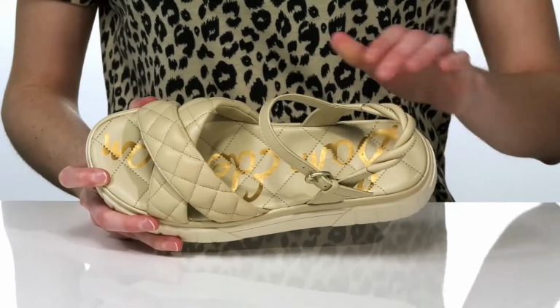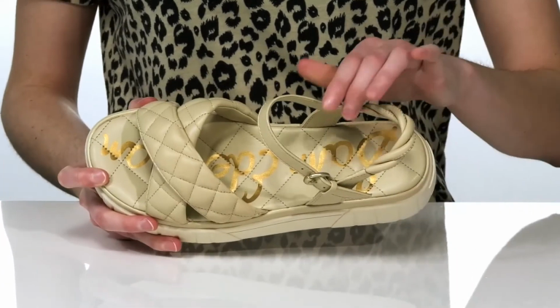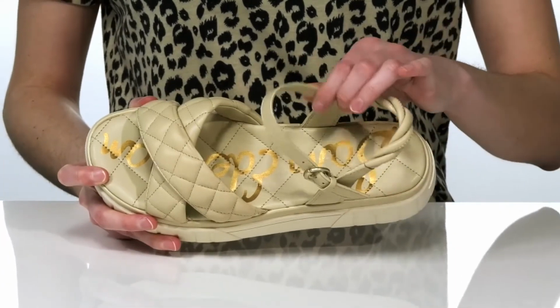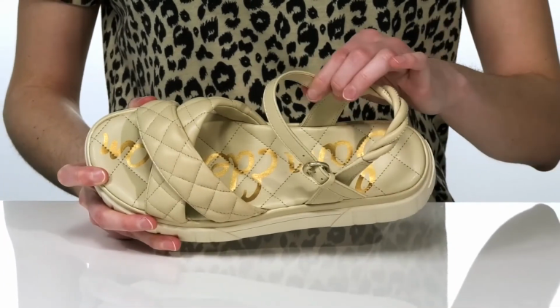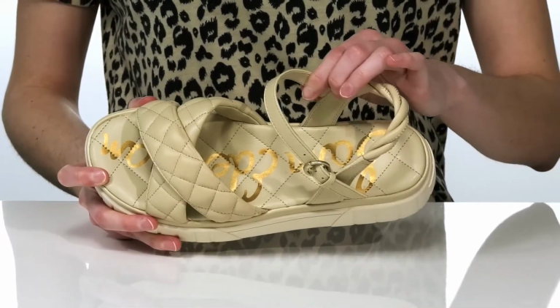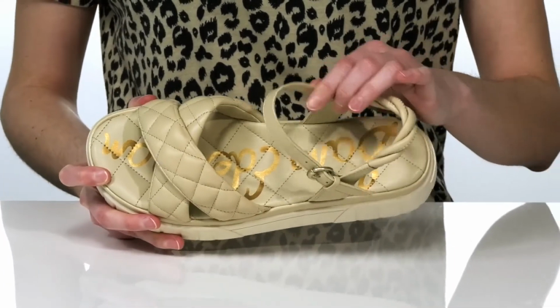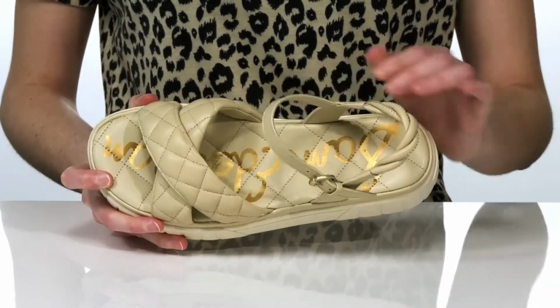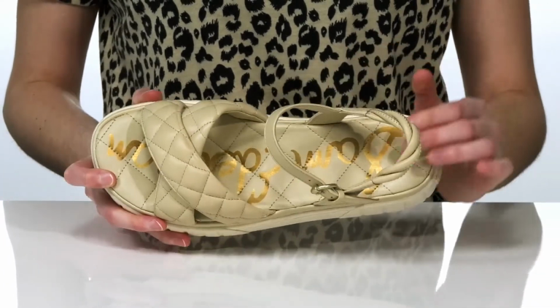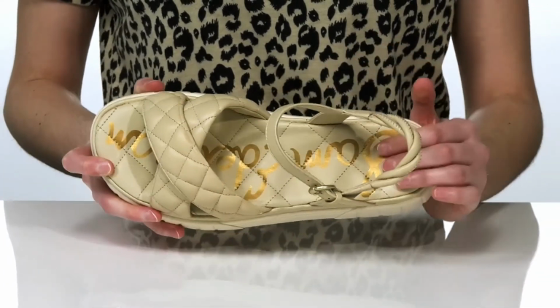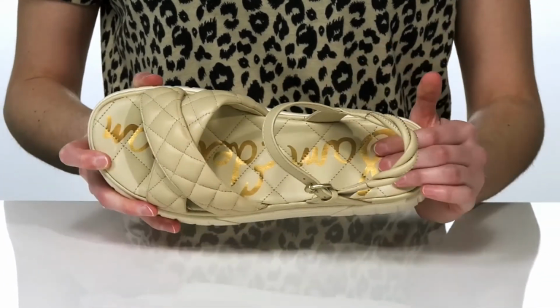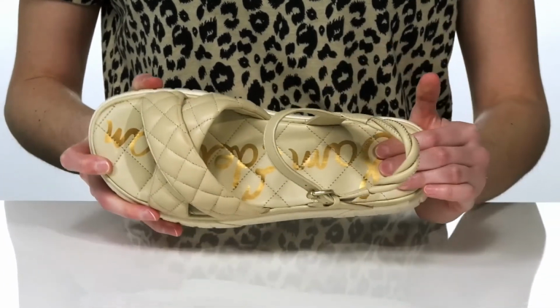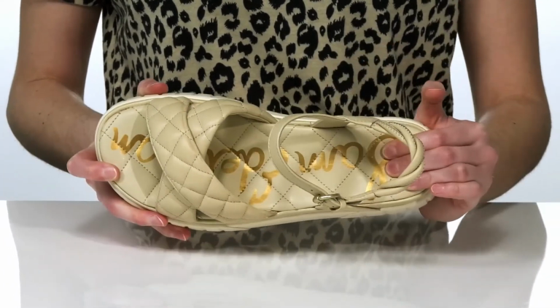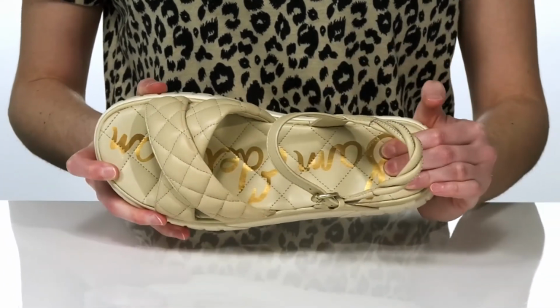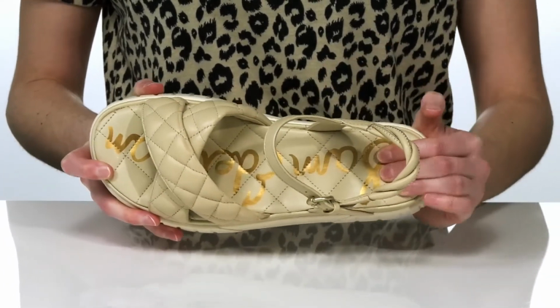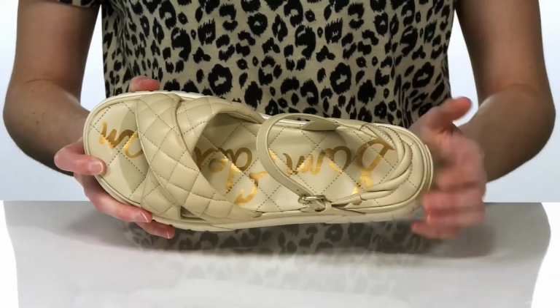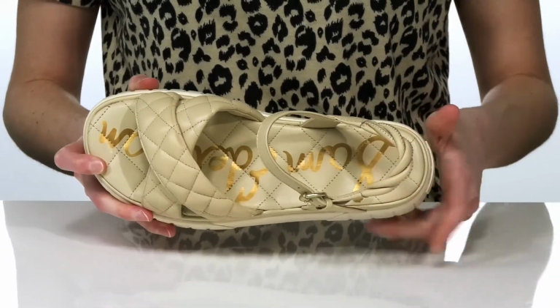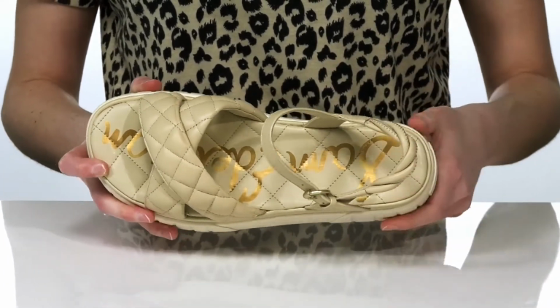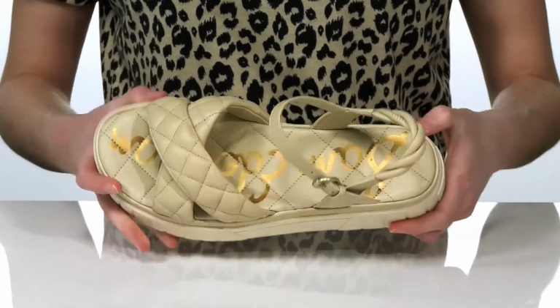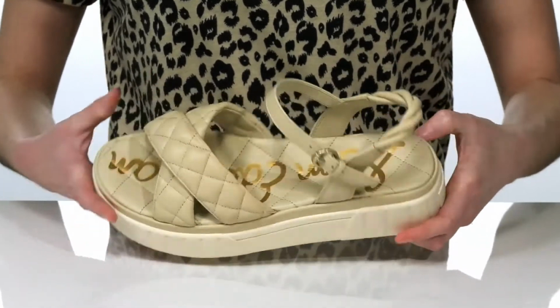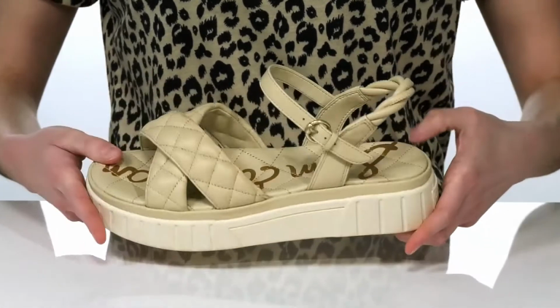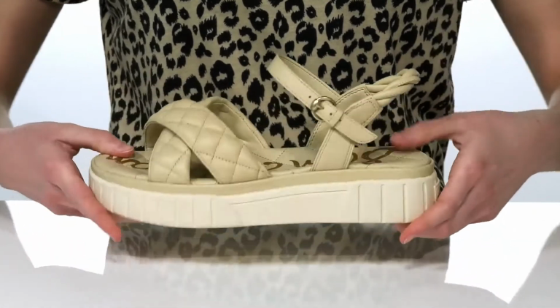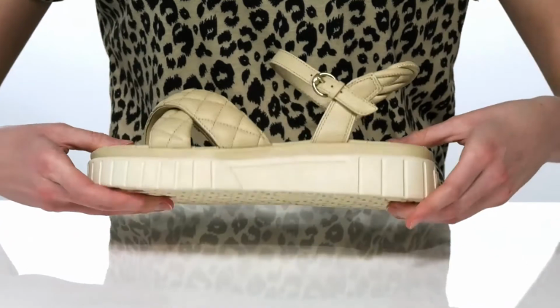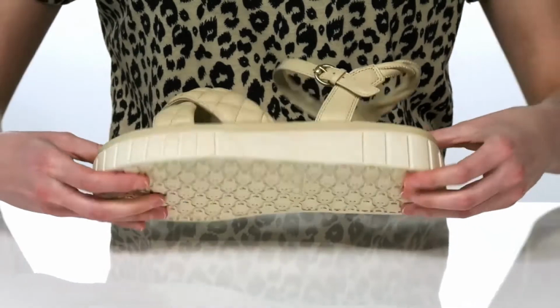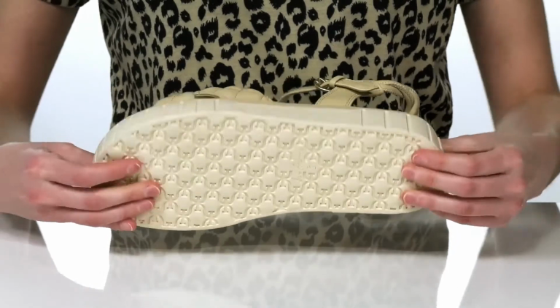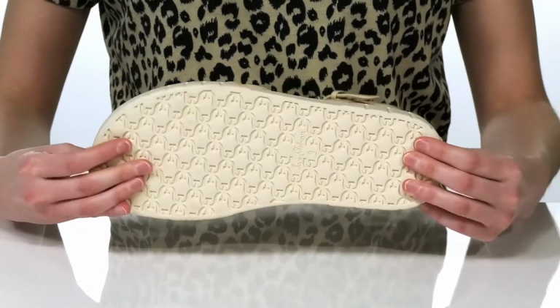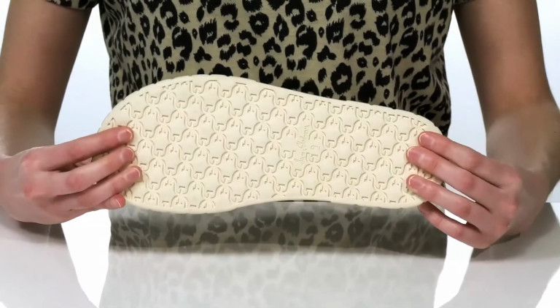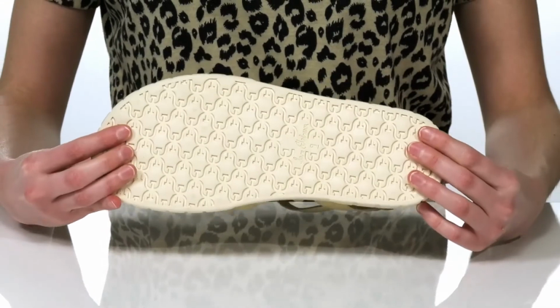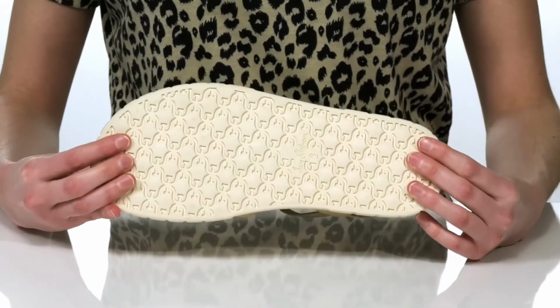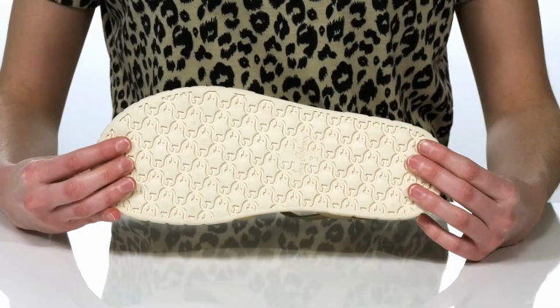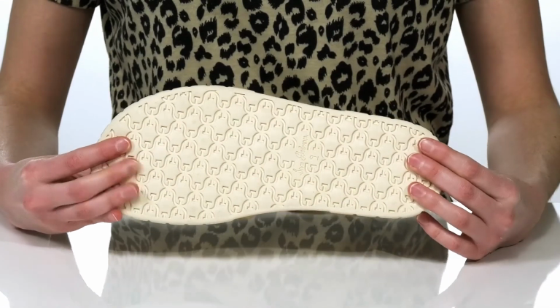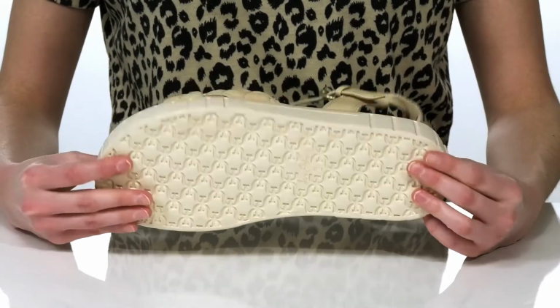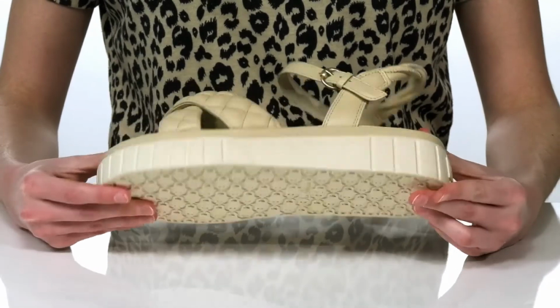Inside has a smooth lining and a cushioned footbed, and it's all on top of a grippy outsole.